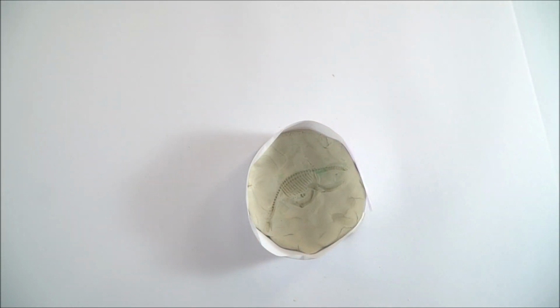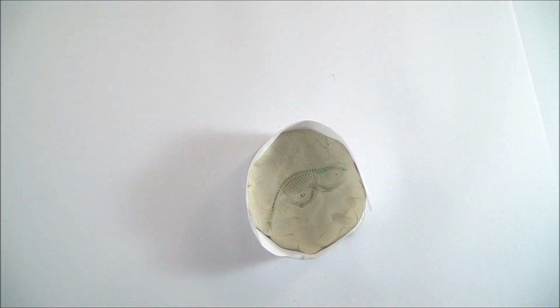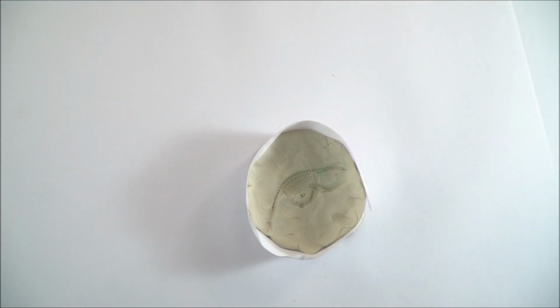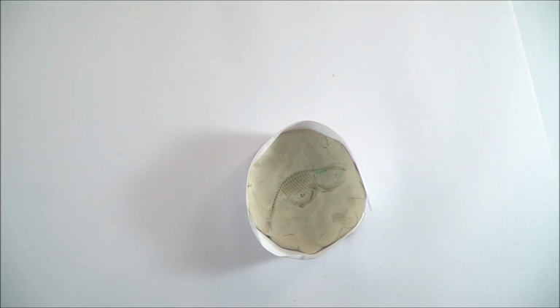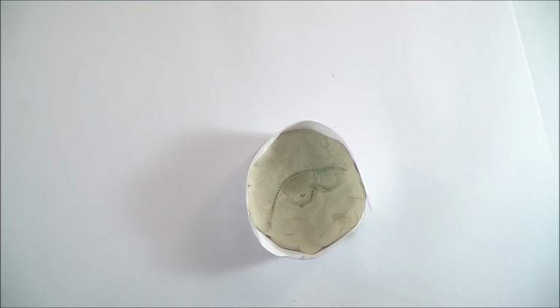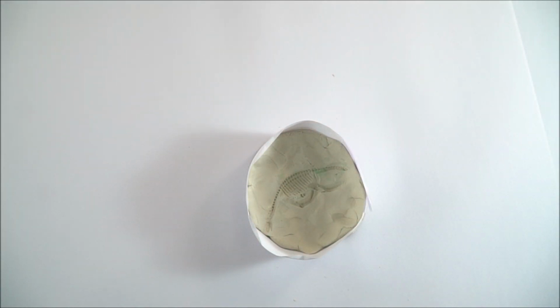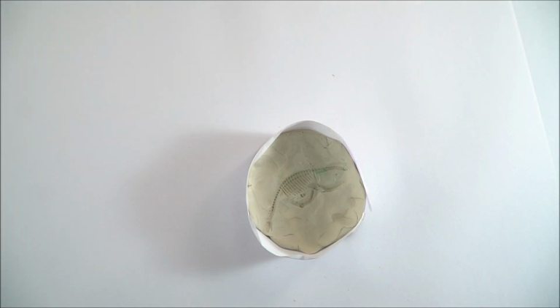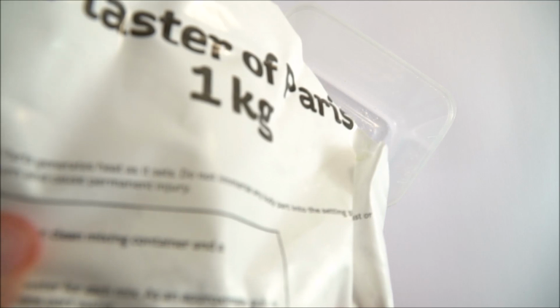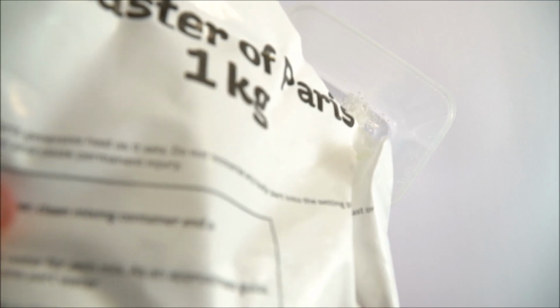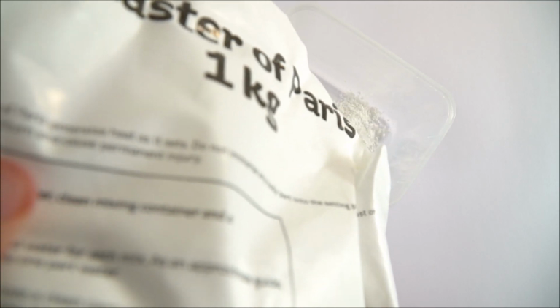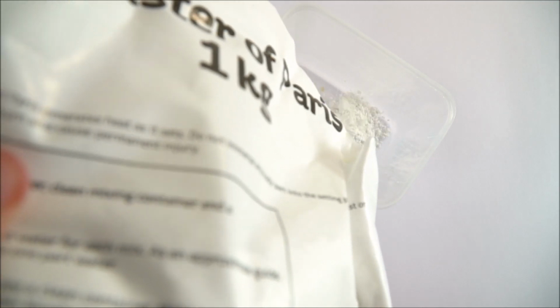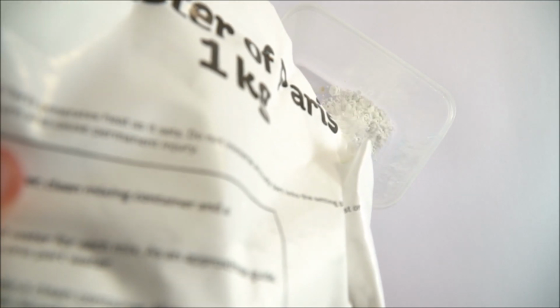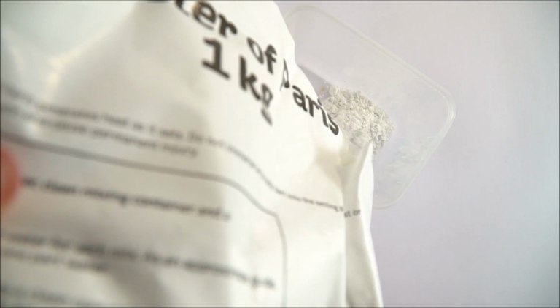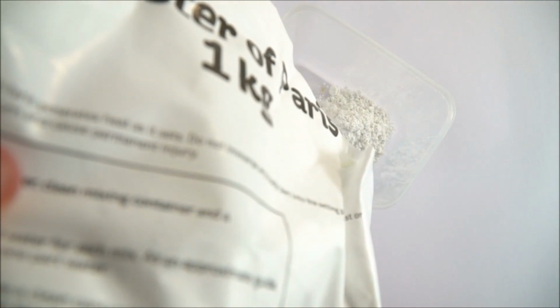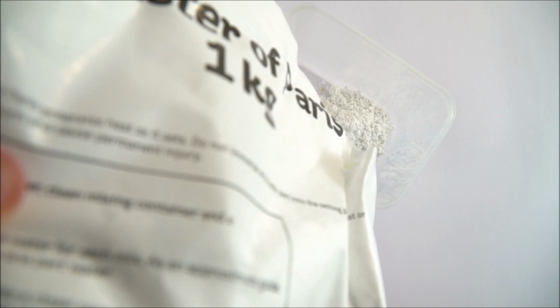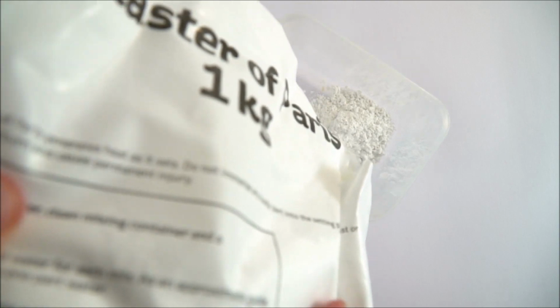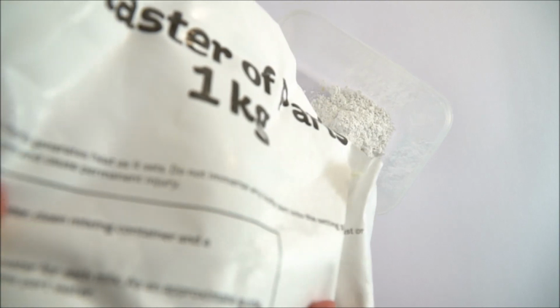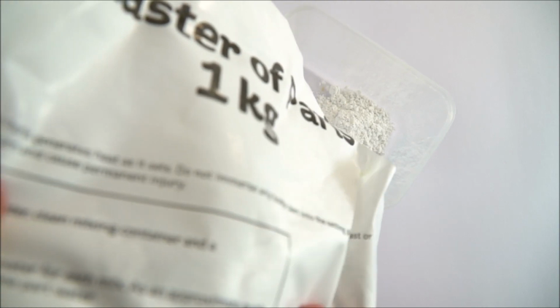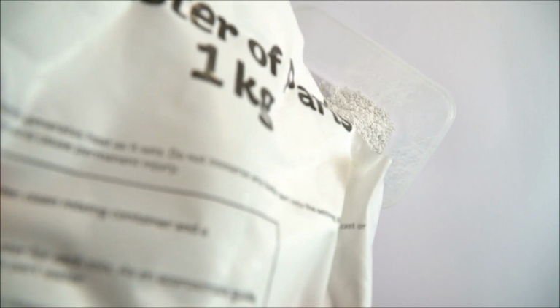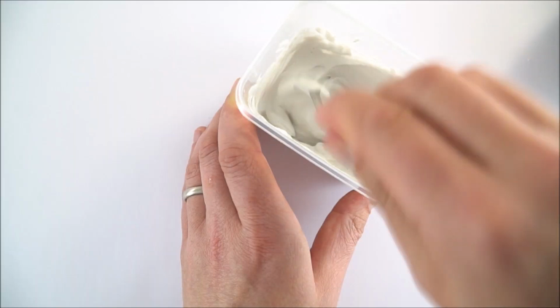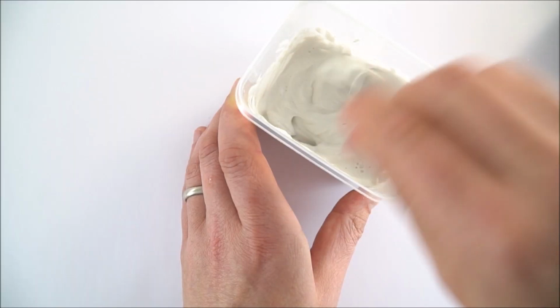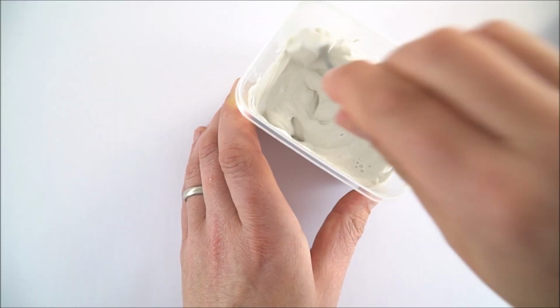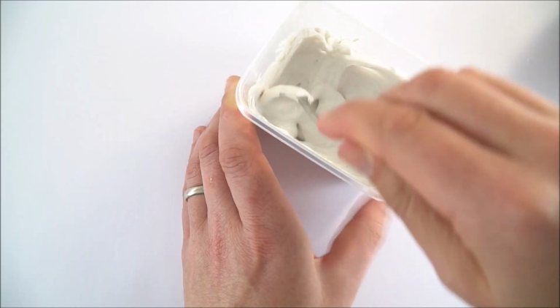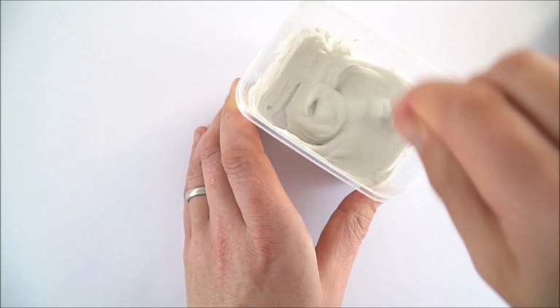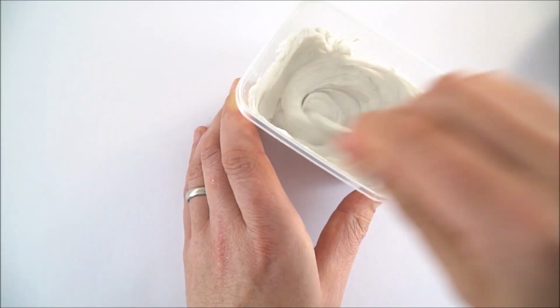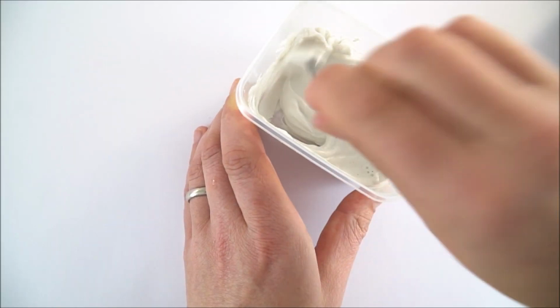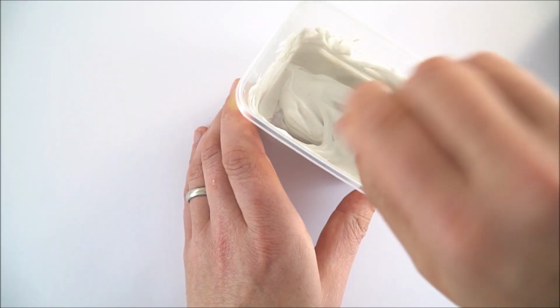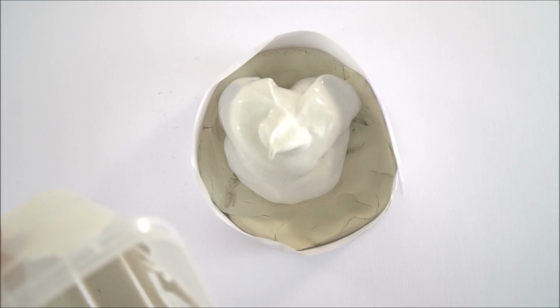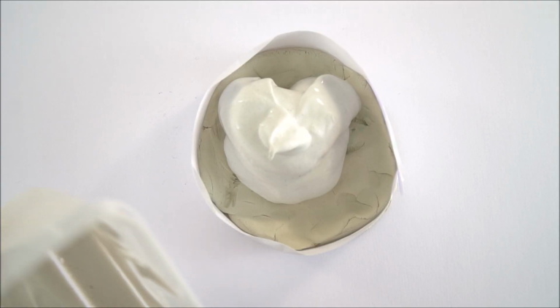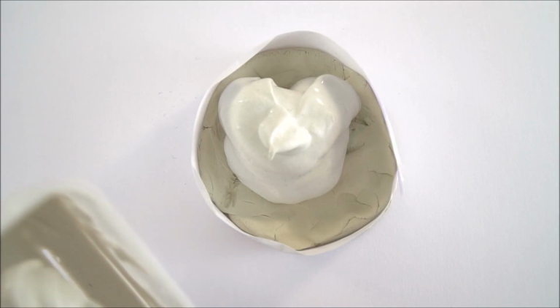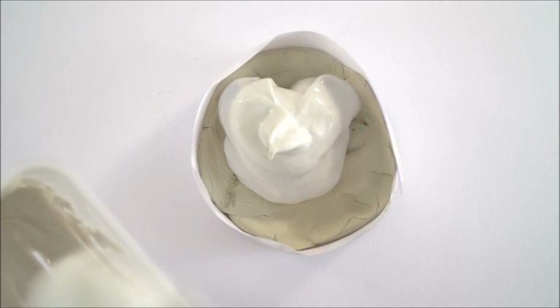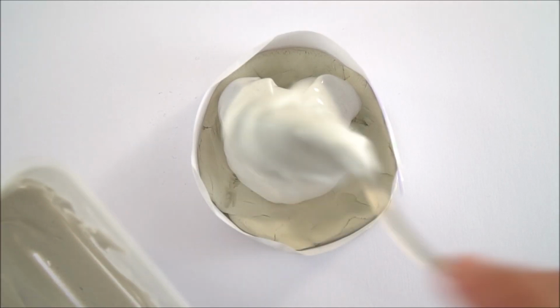After that you need to pour in some plaster of Paris. Just take care when this is being mixed up by students and make sure that they do wear eye protection.